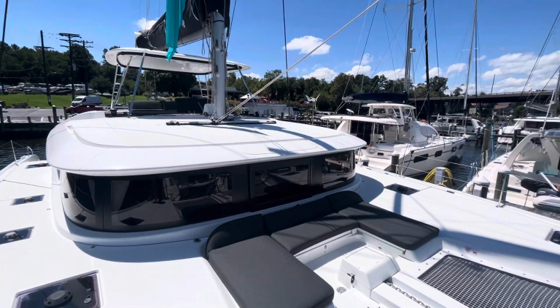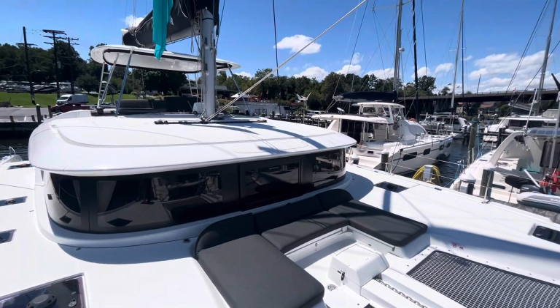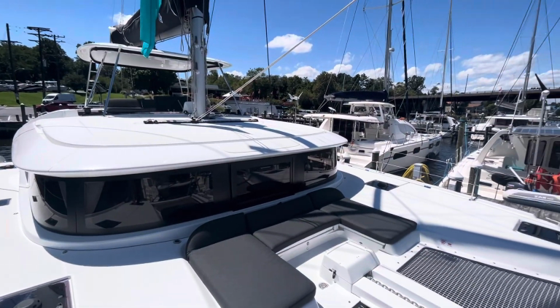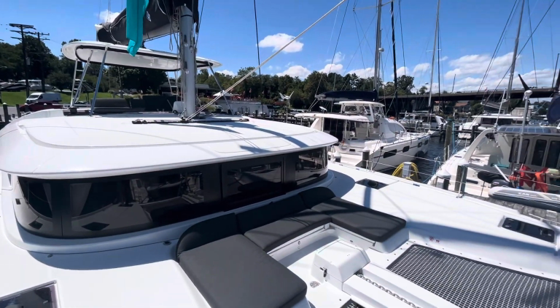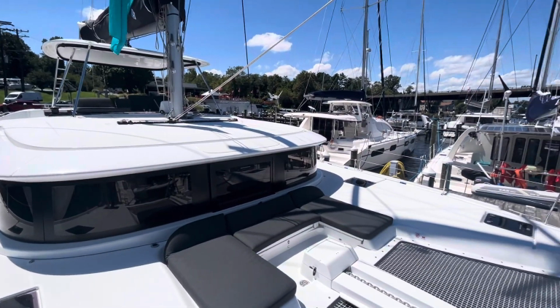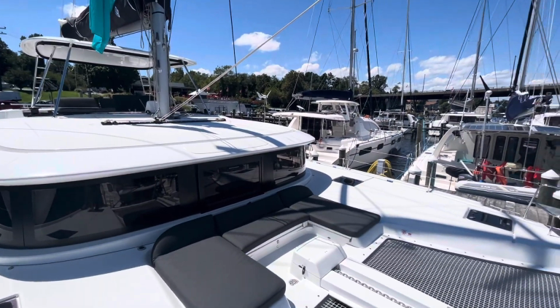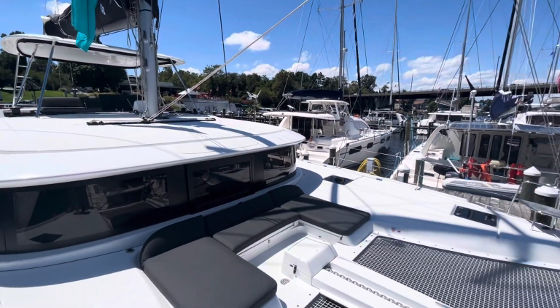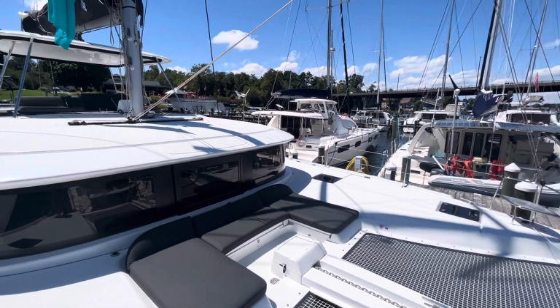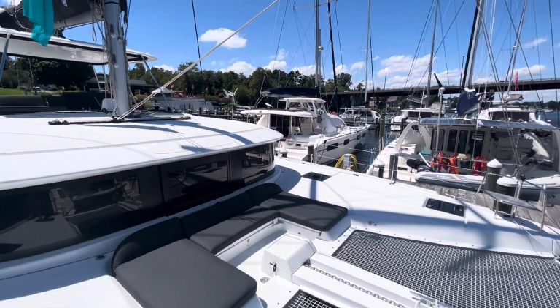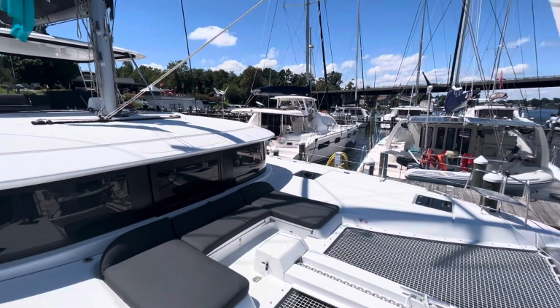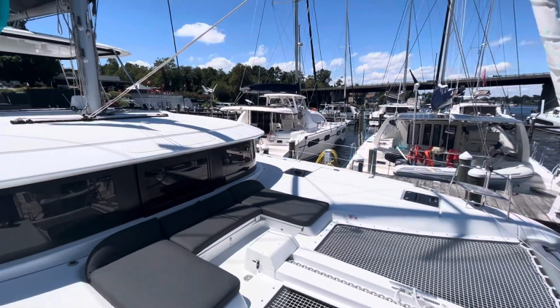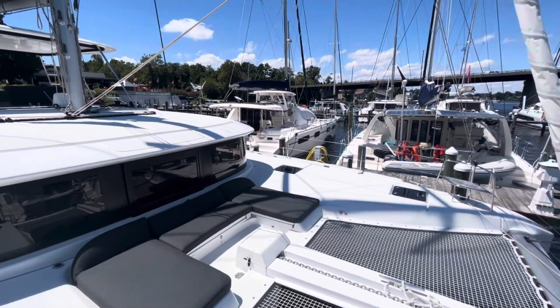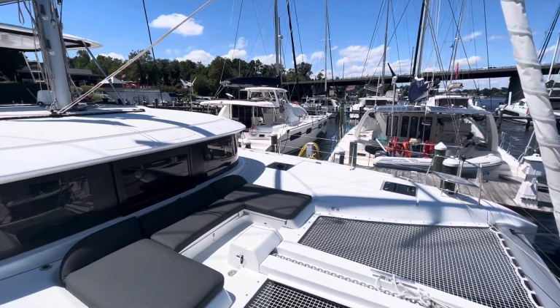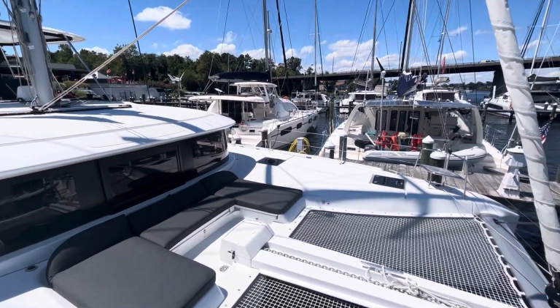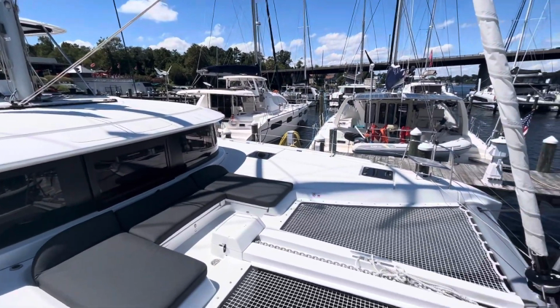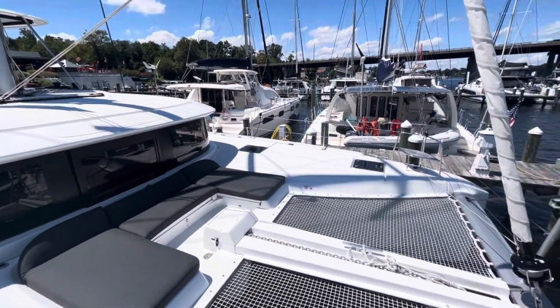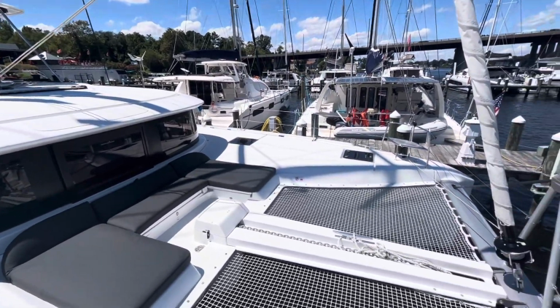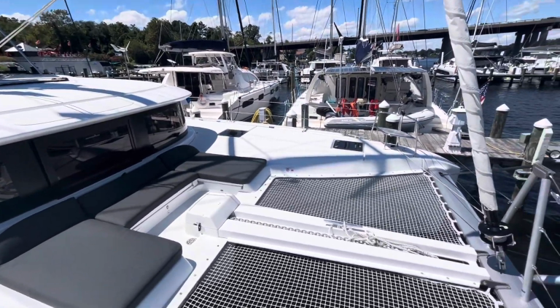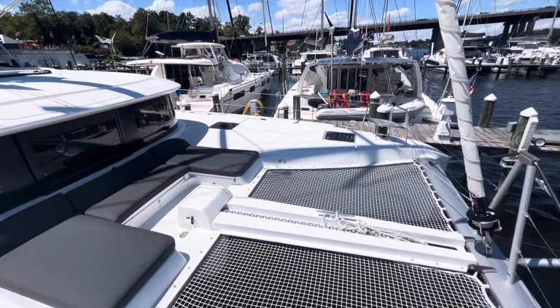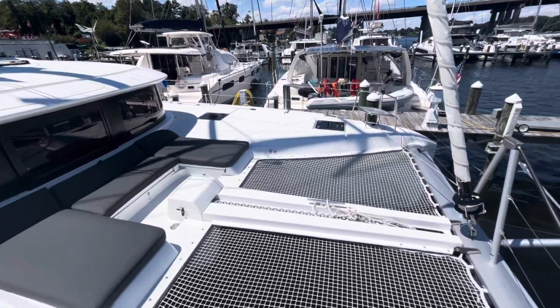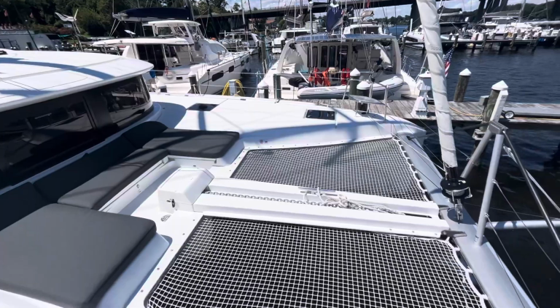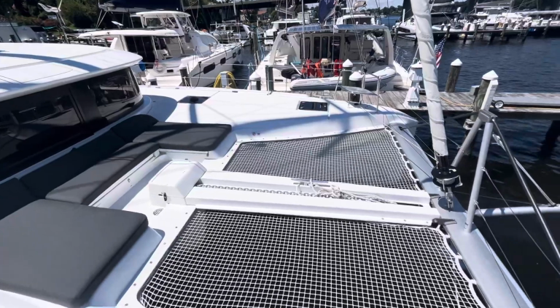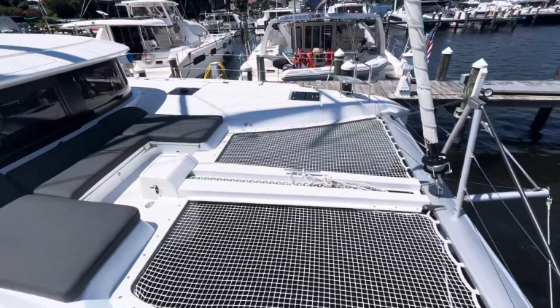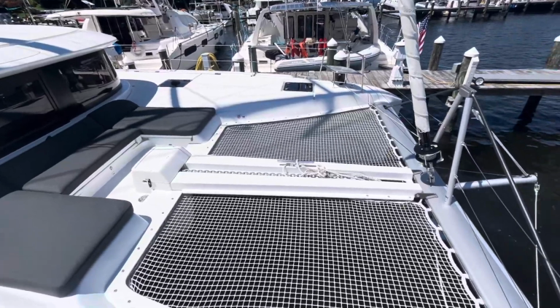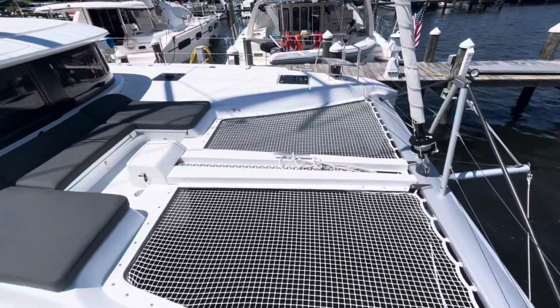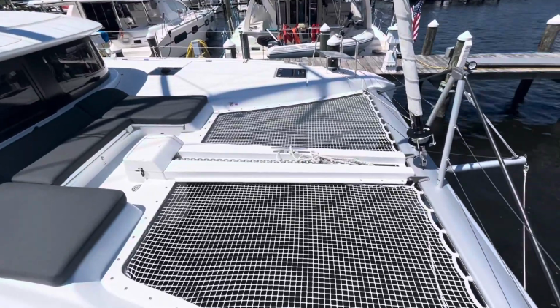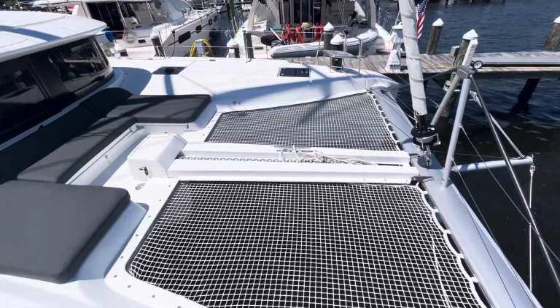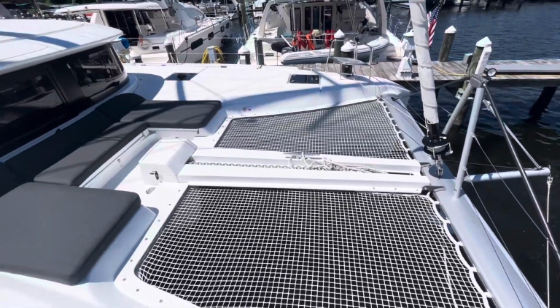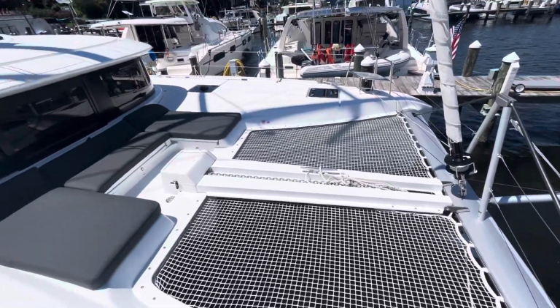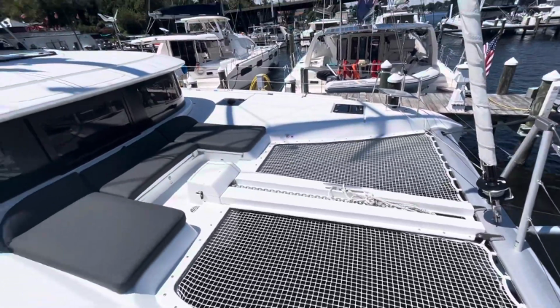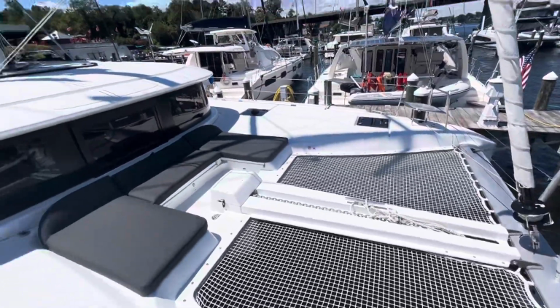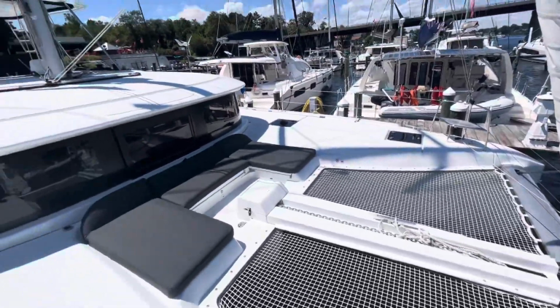This is a beautiful new Légère 46 owner's version for sale, located in Annapolis, Maryland.